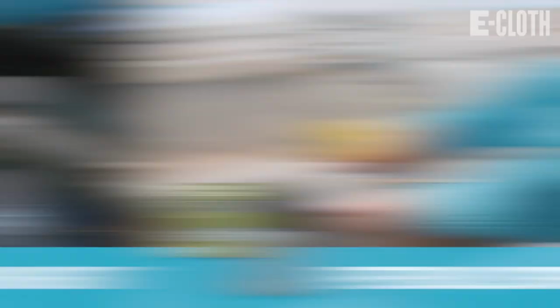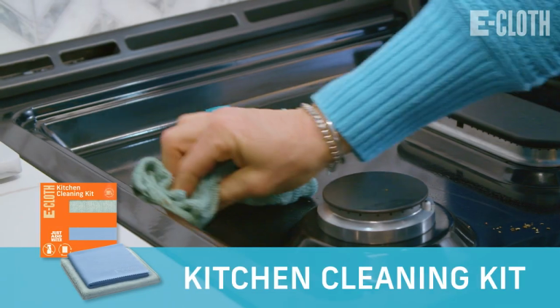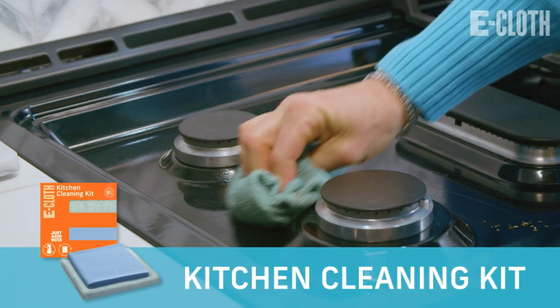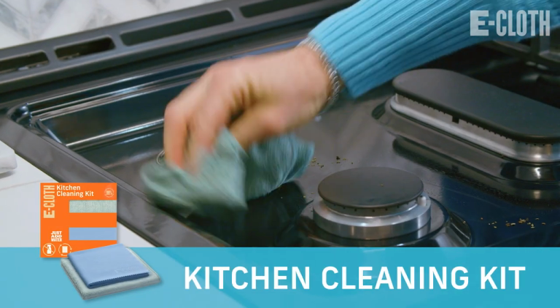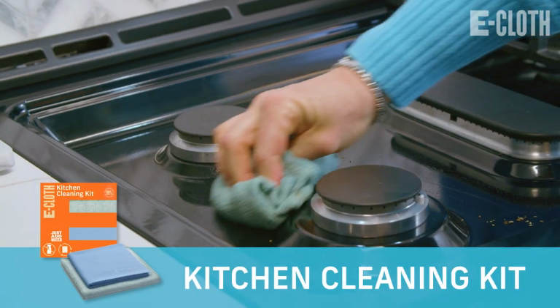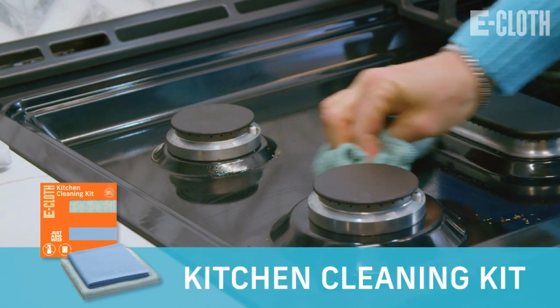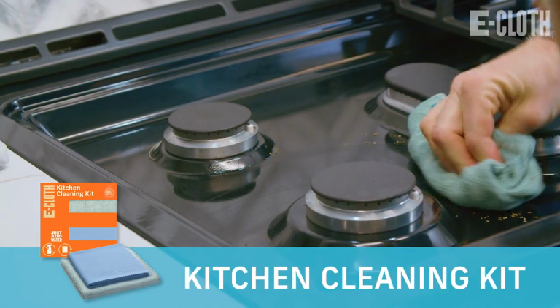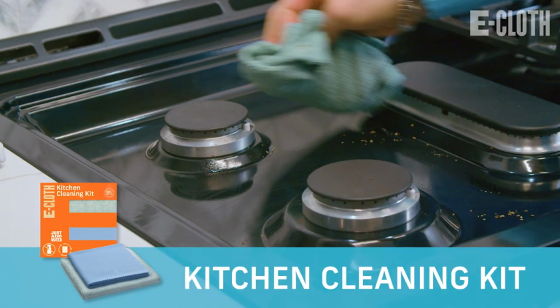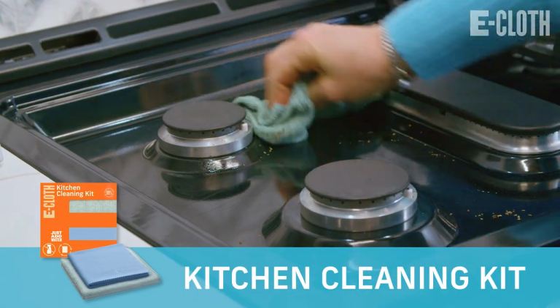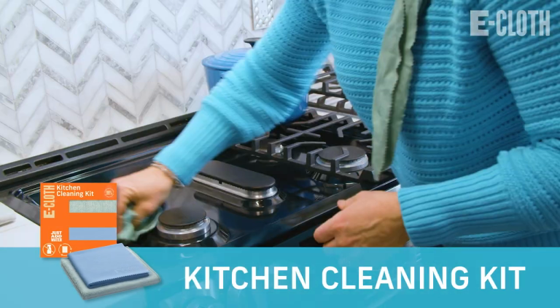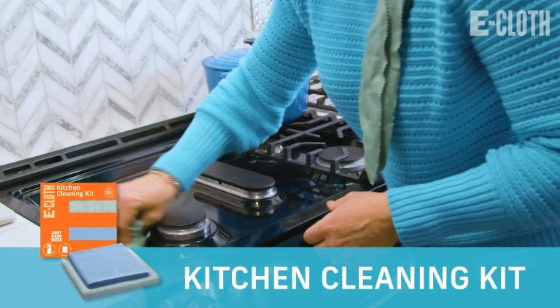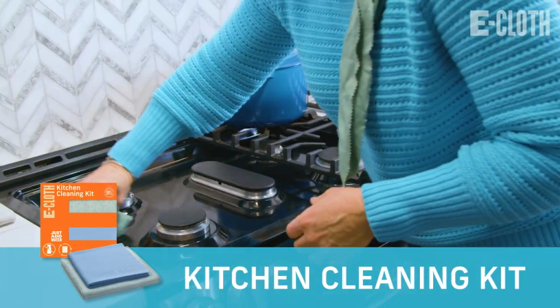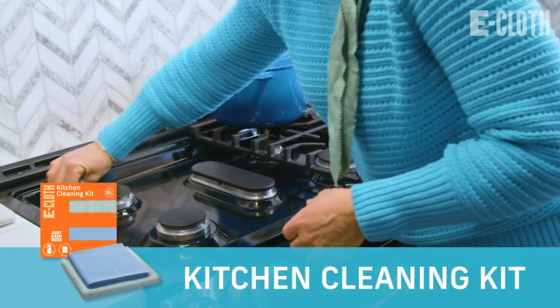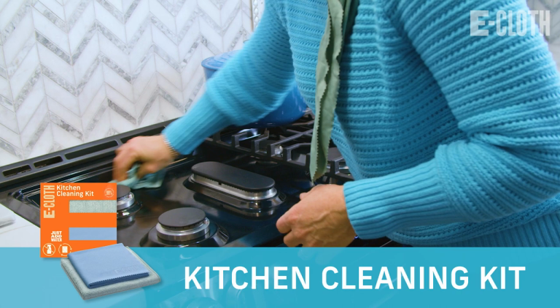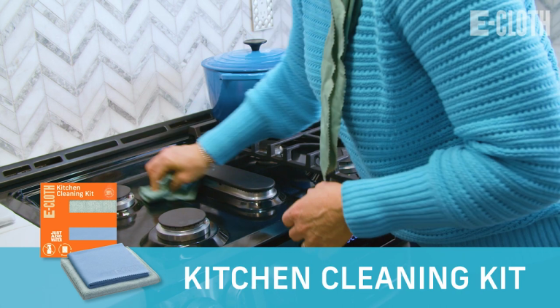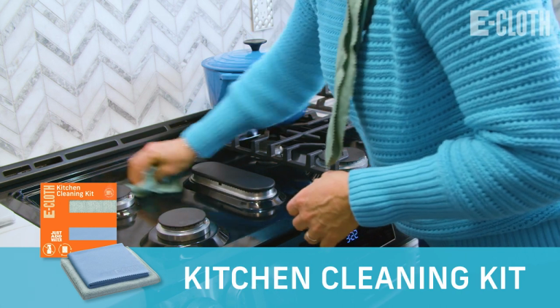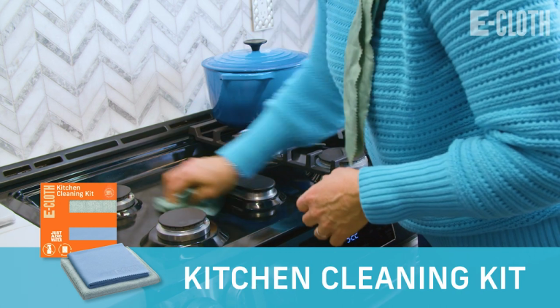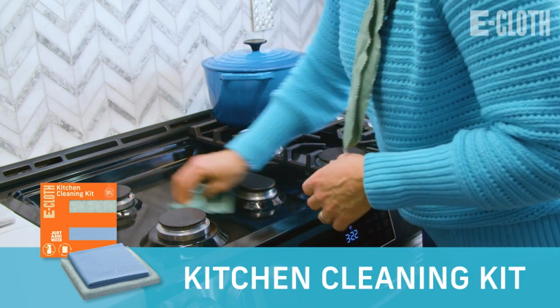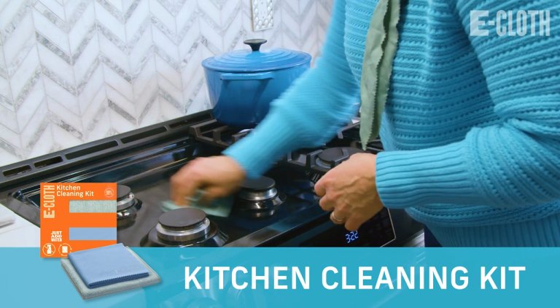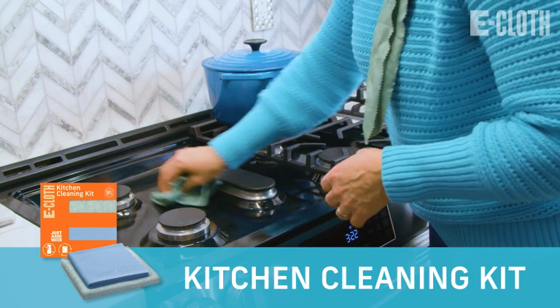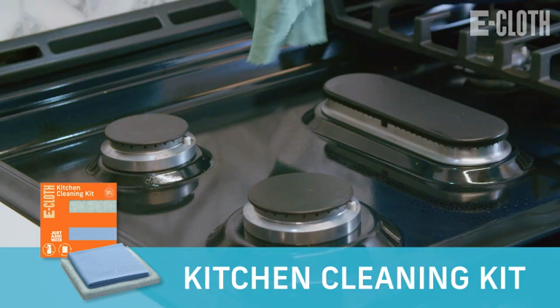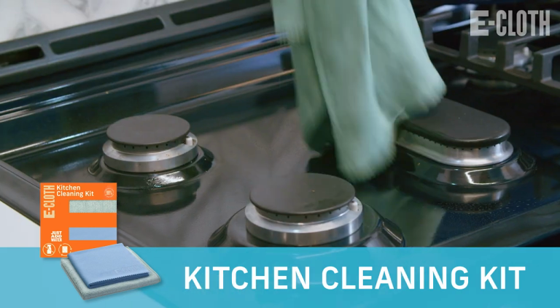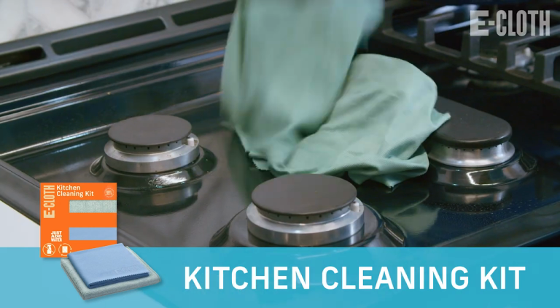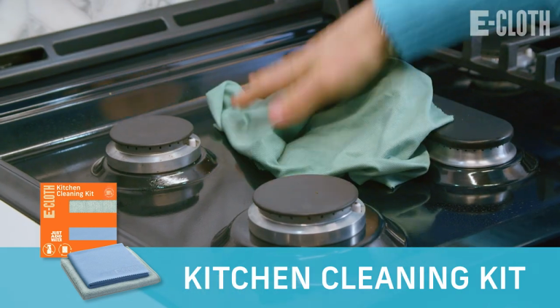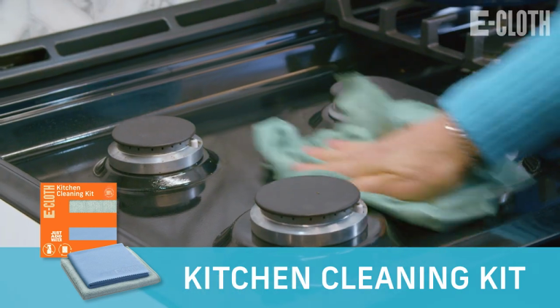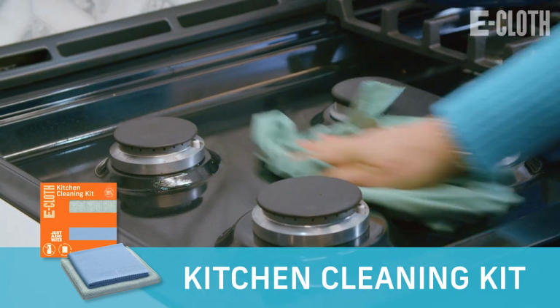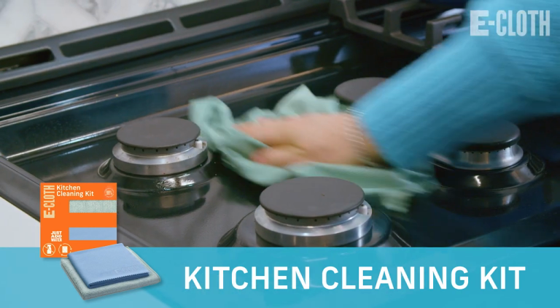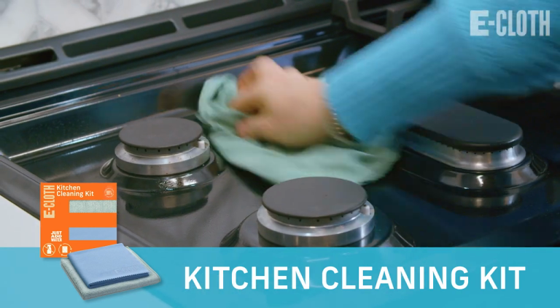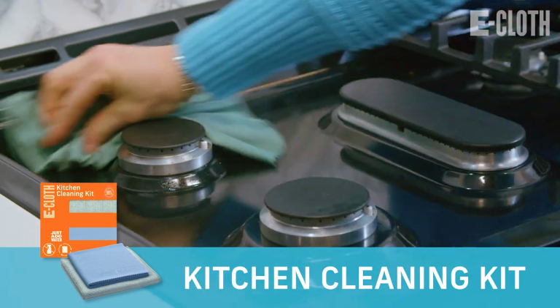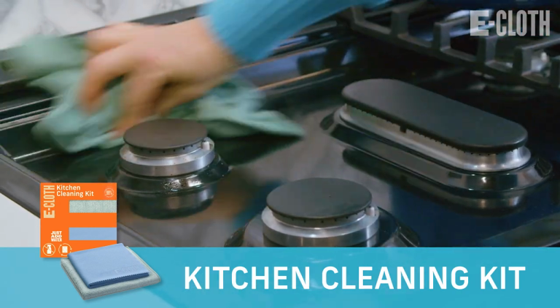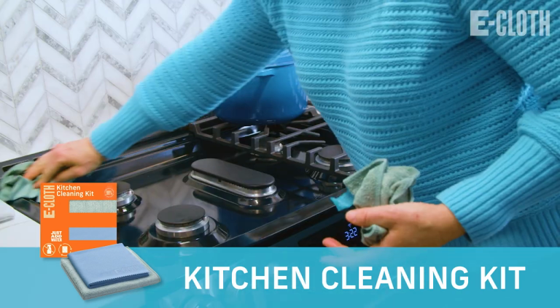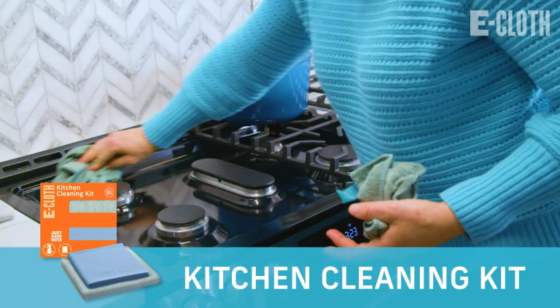Wipe down the counters and cooktop with the kitchen cleaning cloth and then follow it up with the glass and polishing cloth.